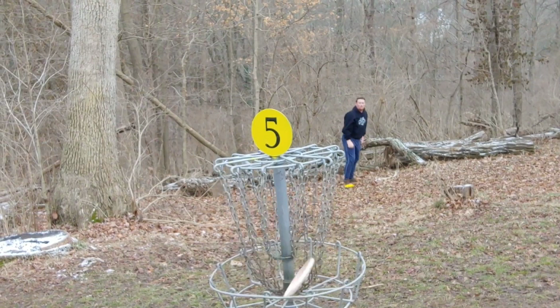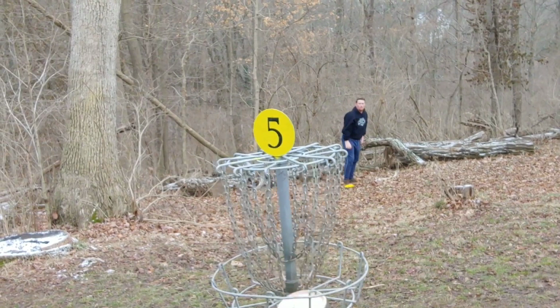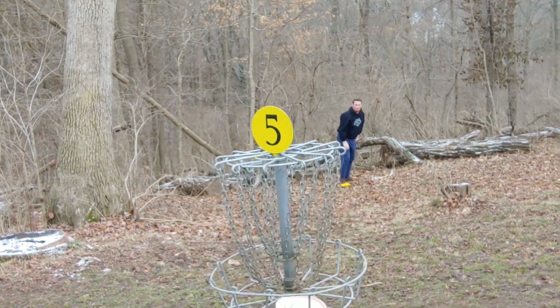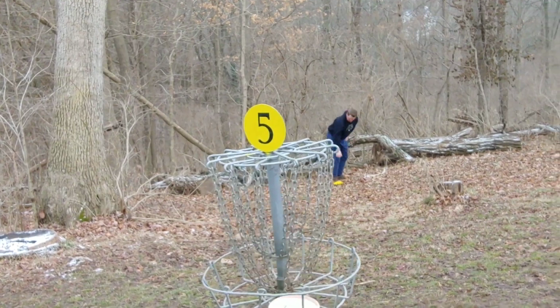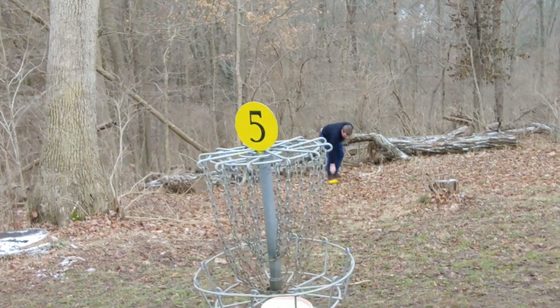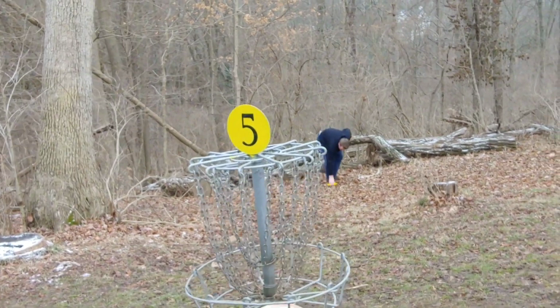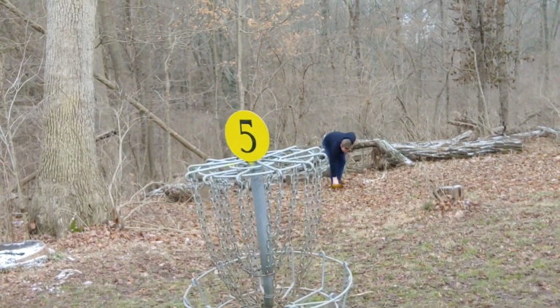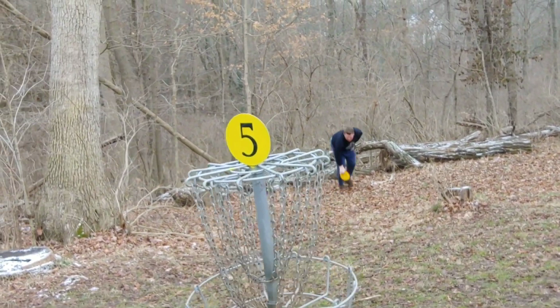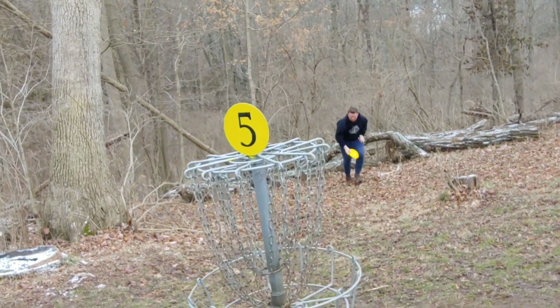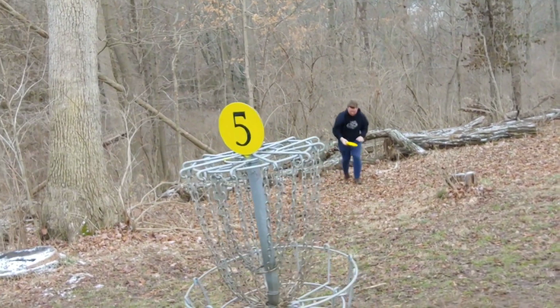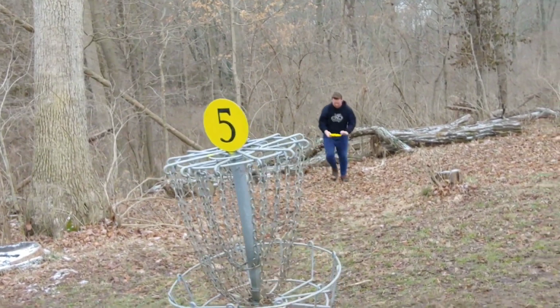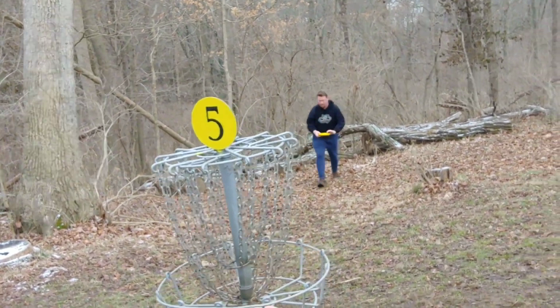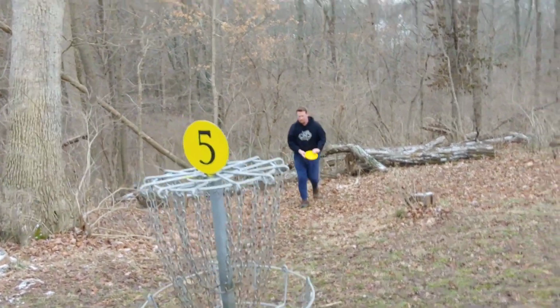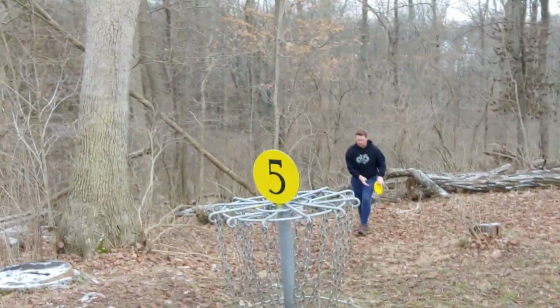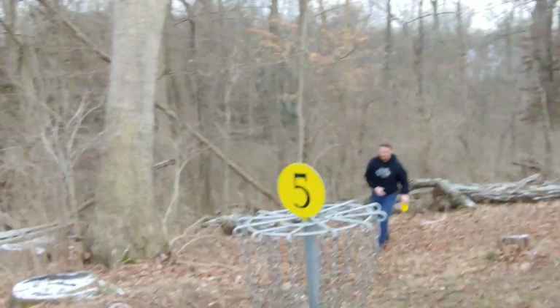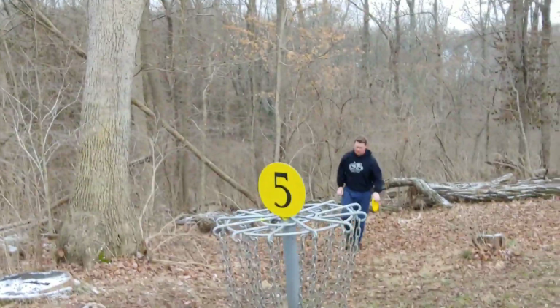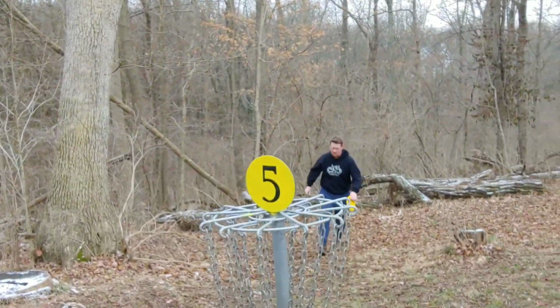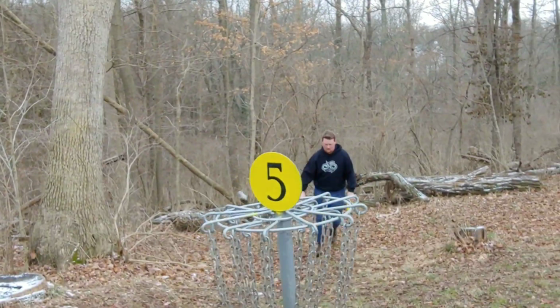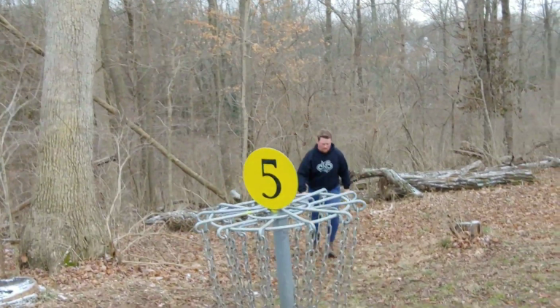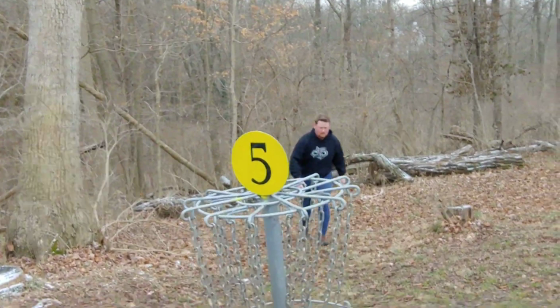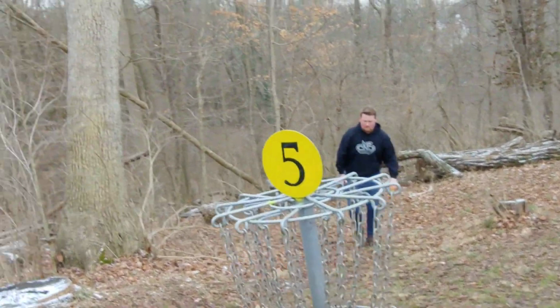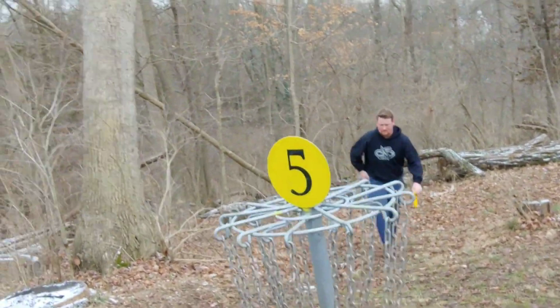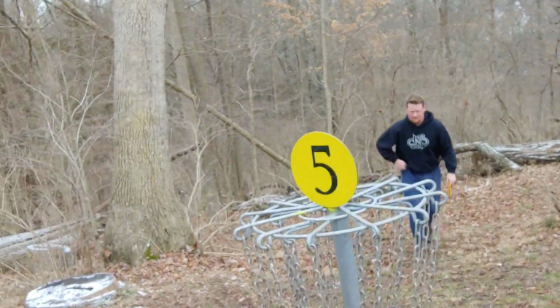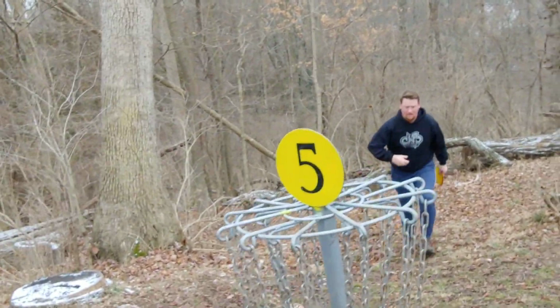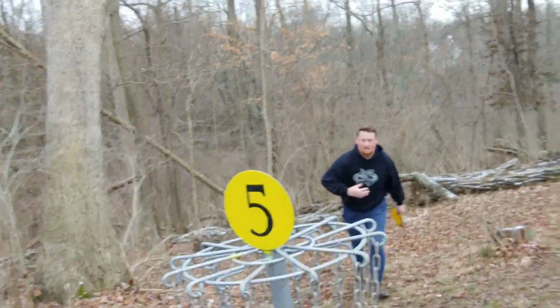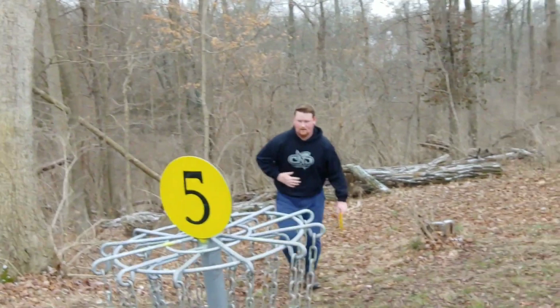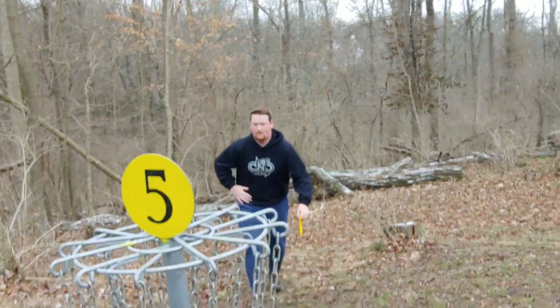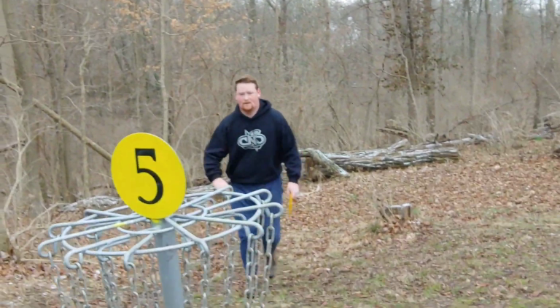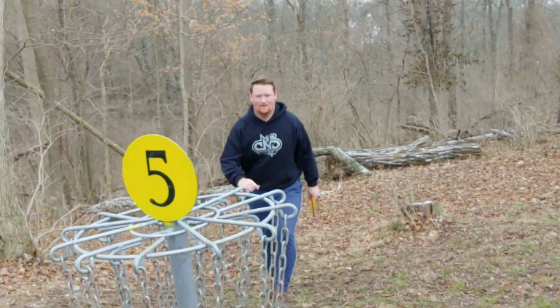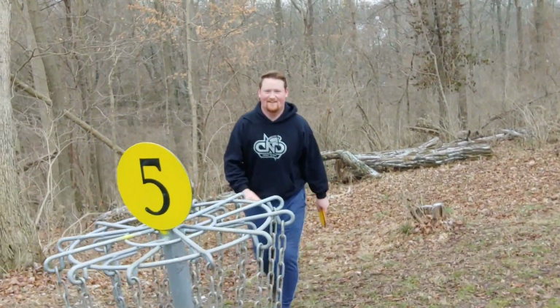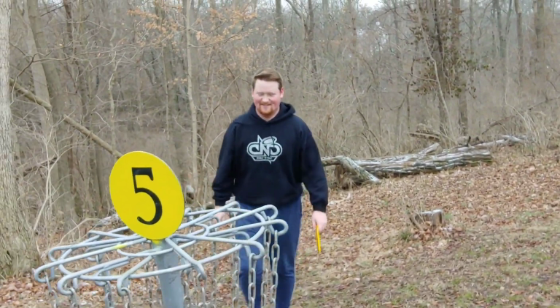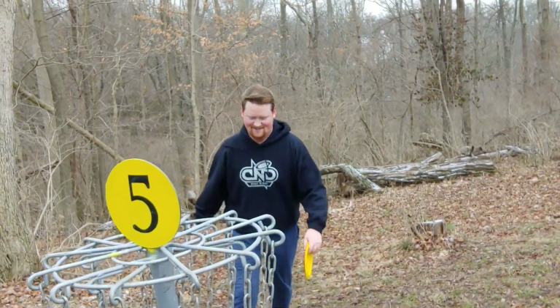Good three — when the basket caught it, that's how you do it folks. Be more like Andrew, not like Brody.